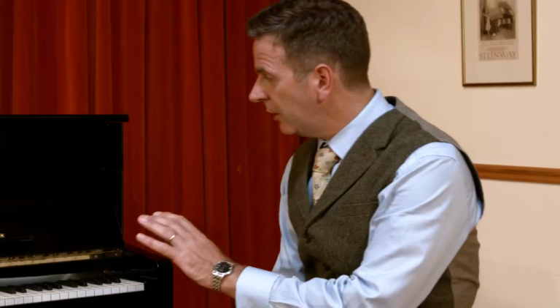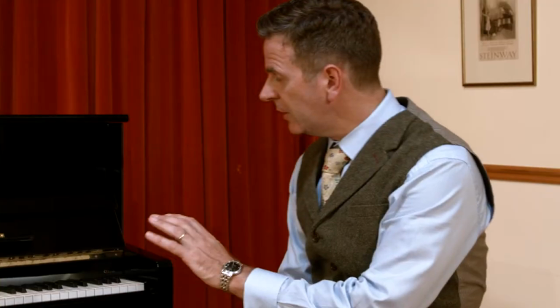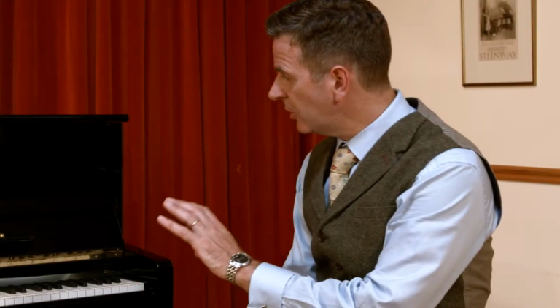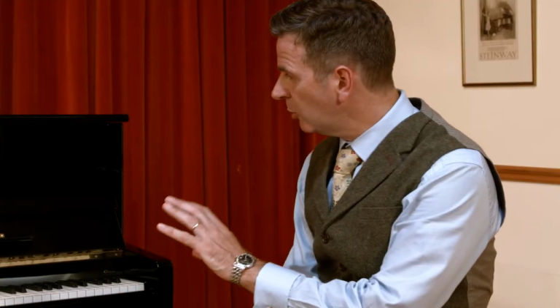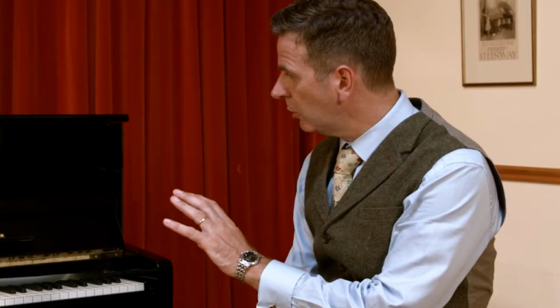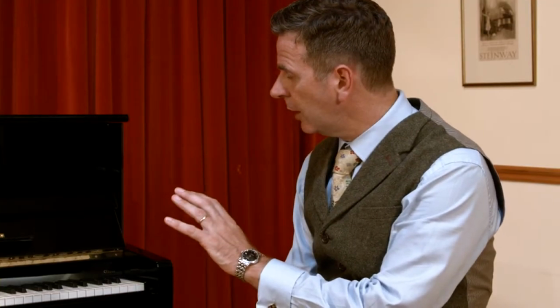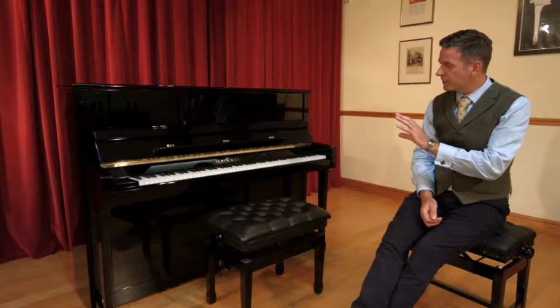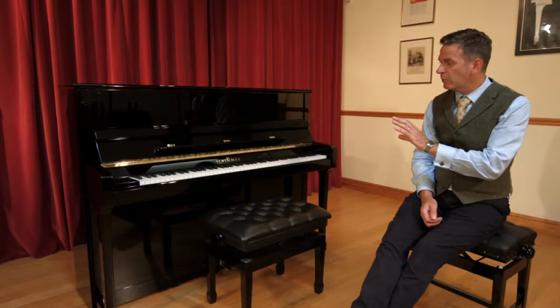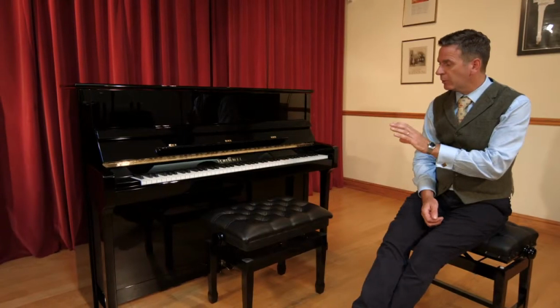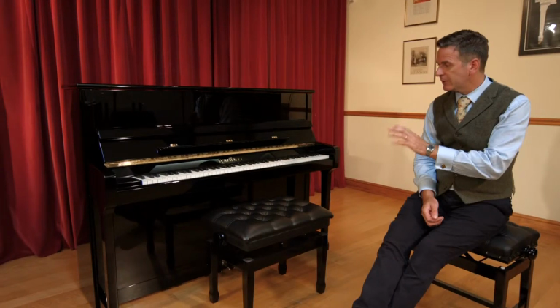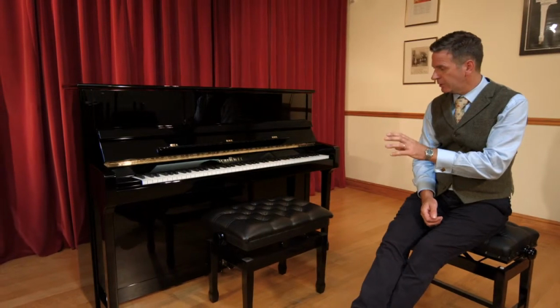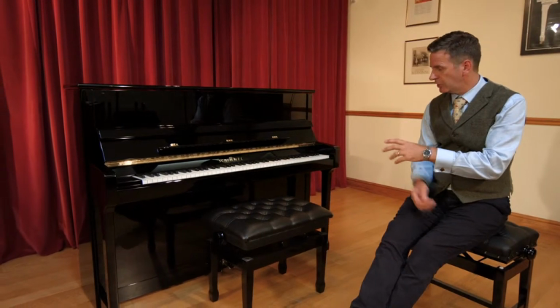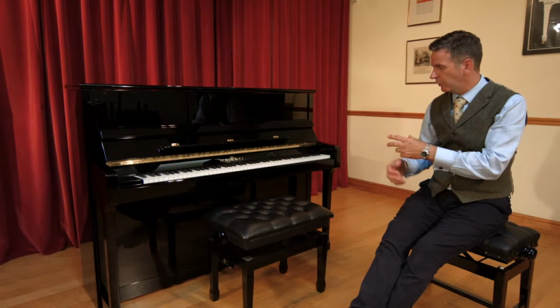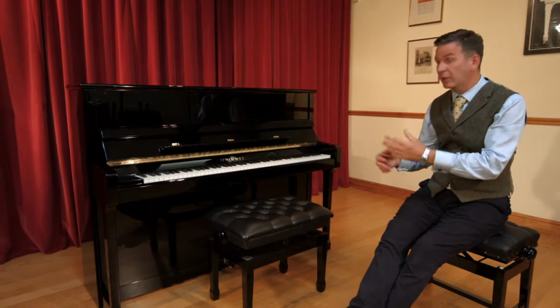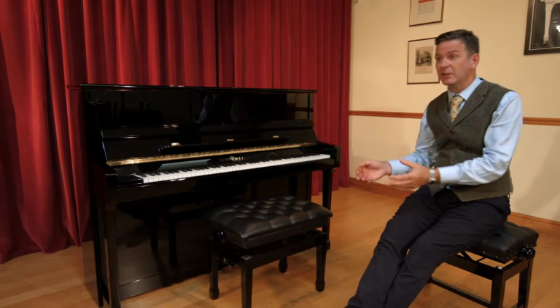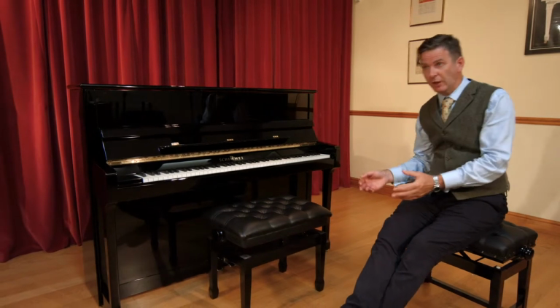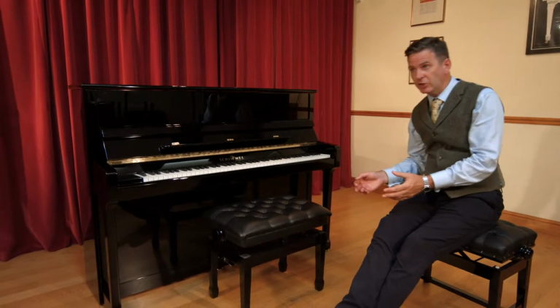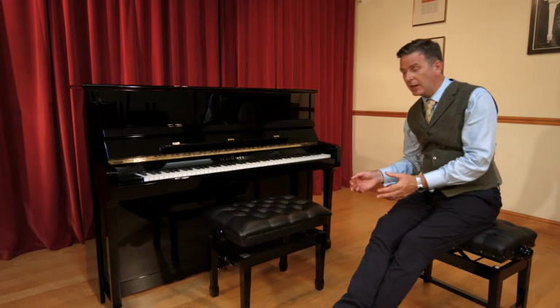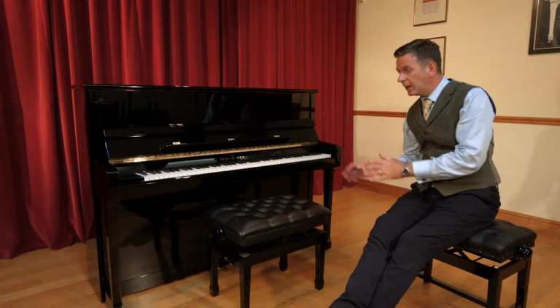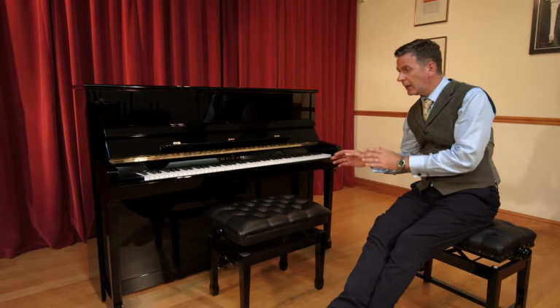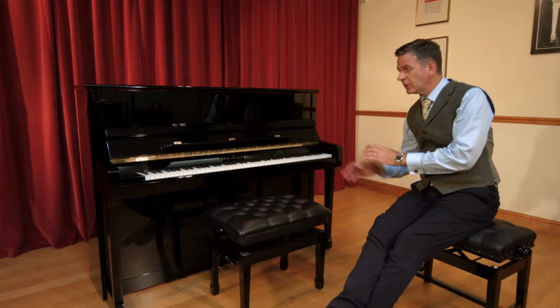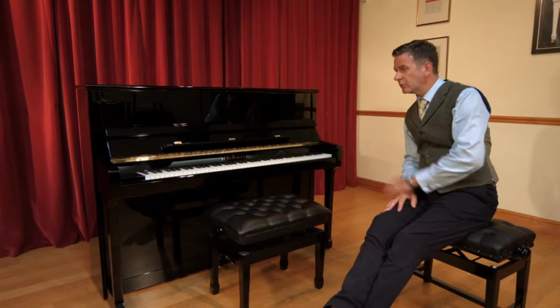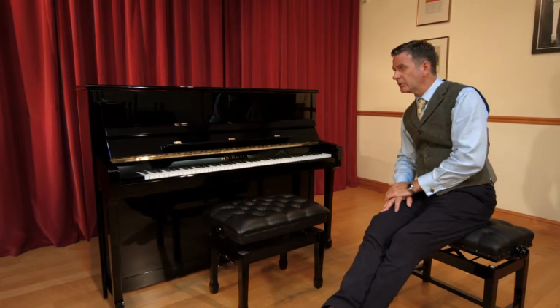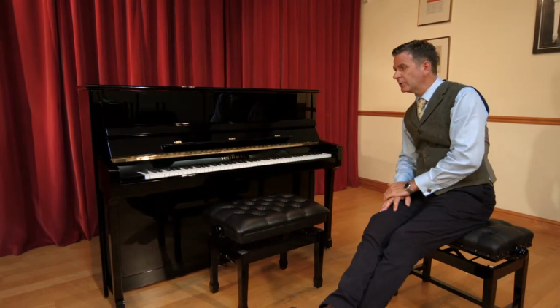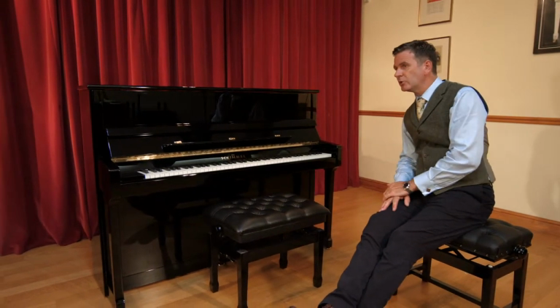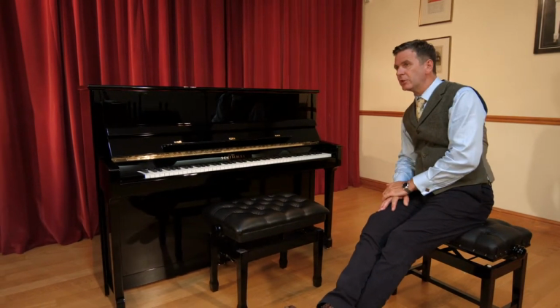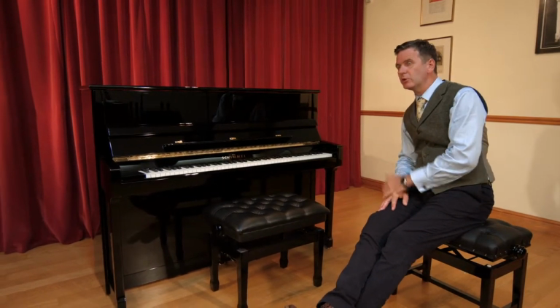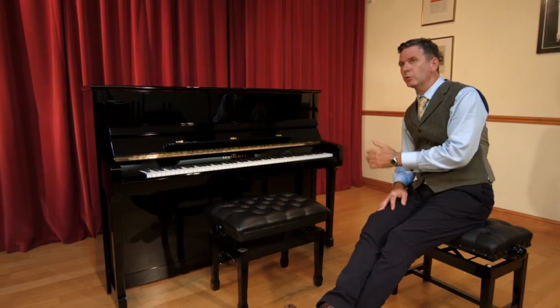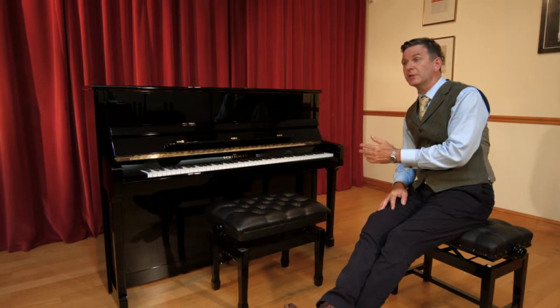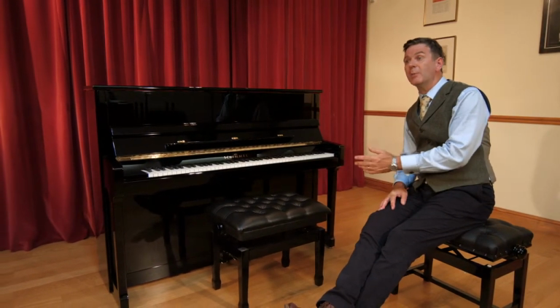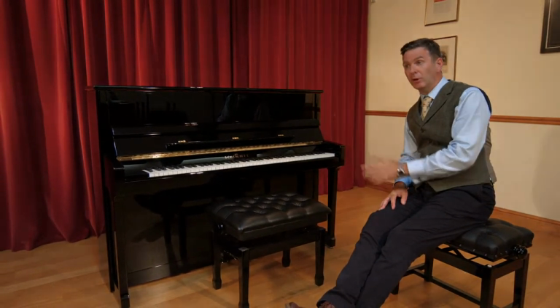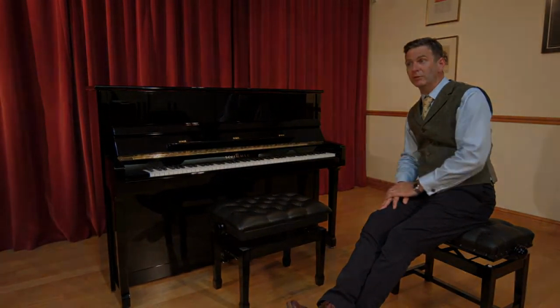This is a Schimmel C116, which is one of the classic range, and Alexander is going to do a demonstration to show us what it's capable of.